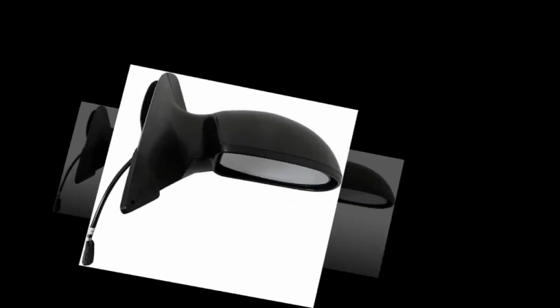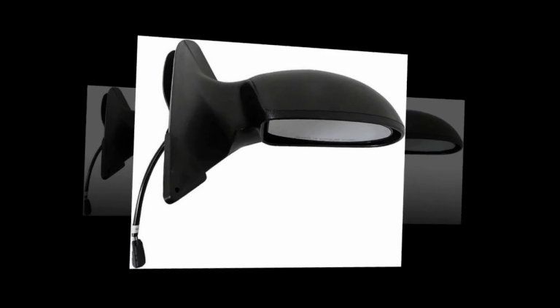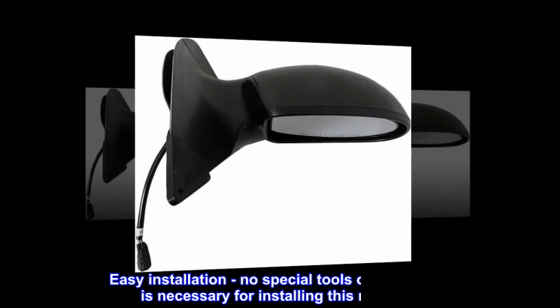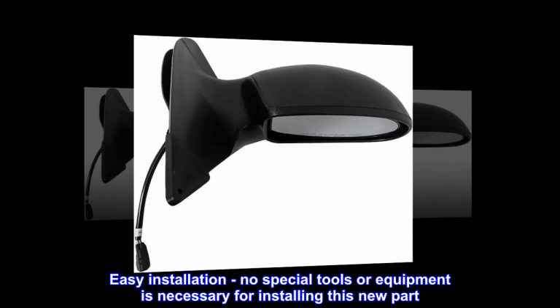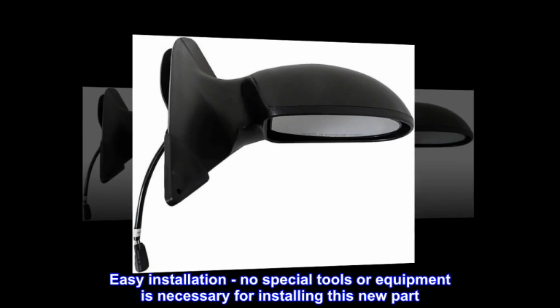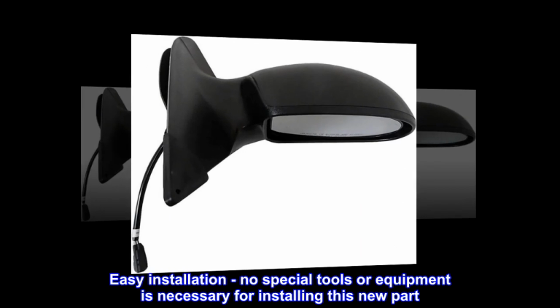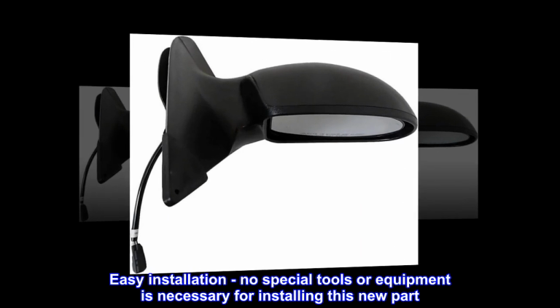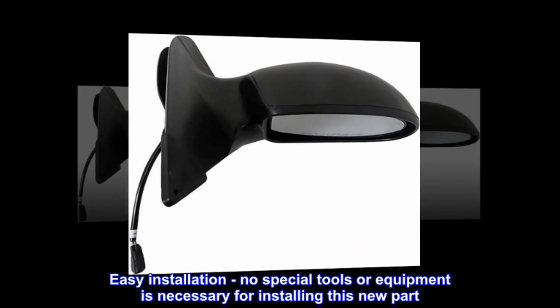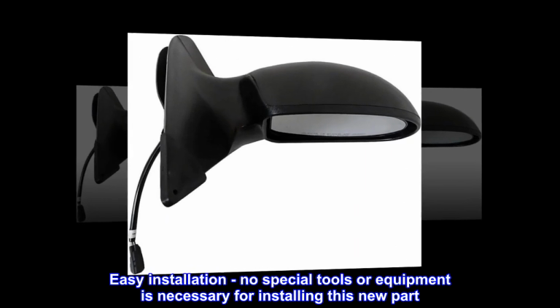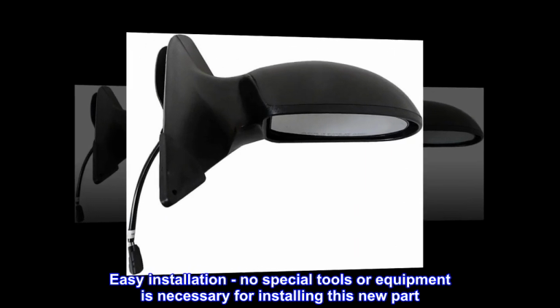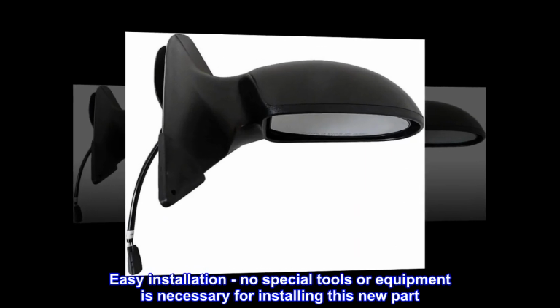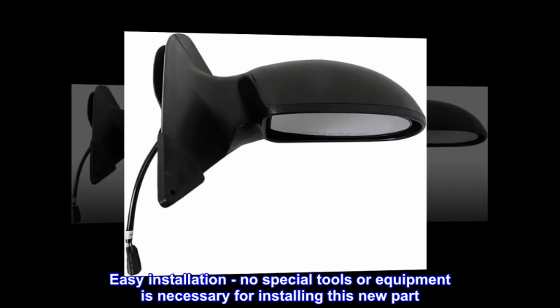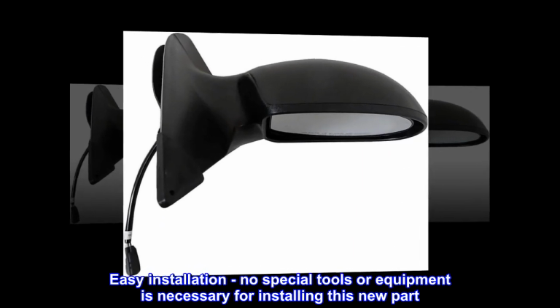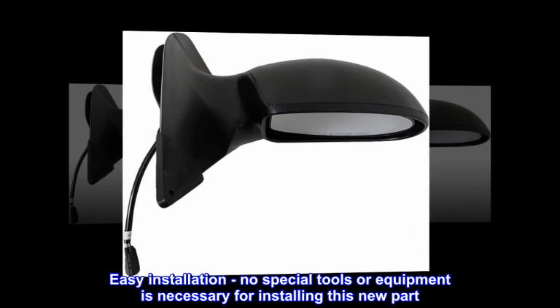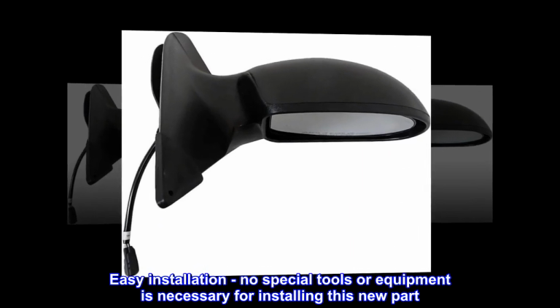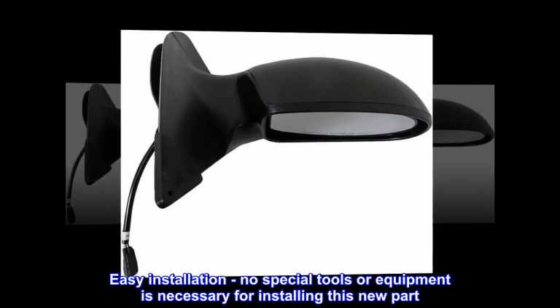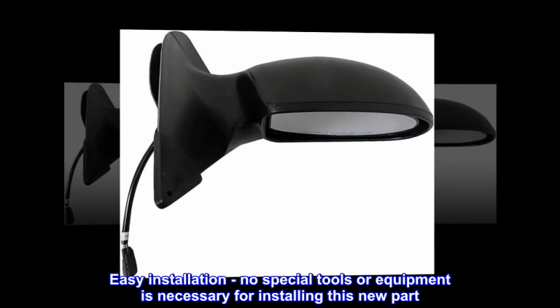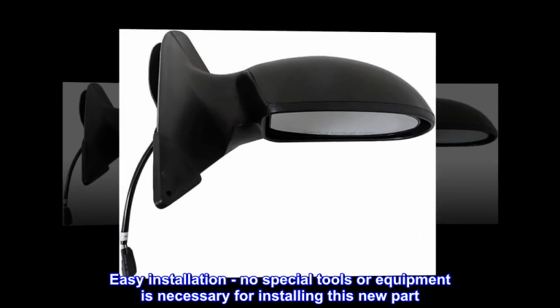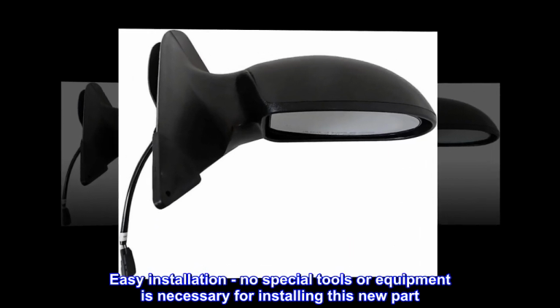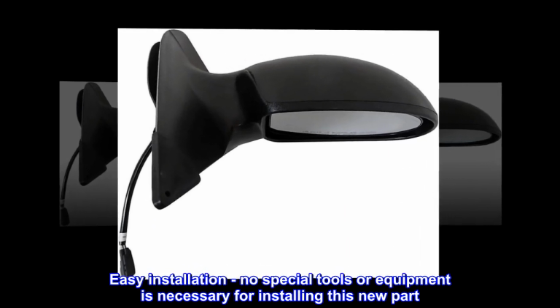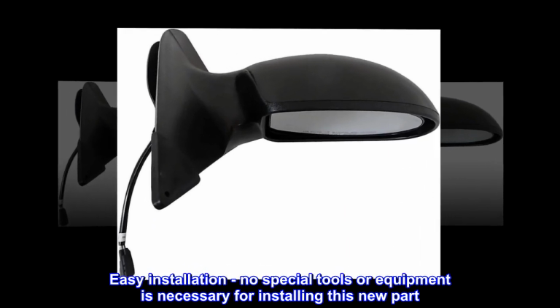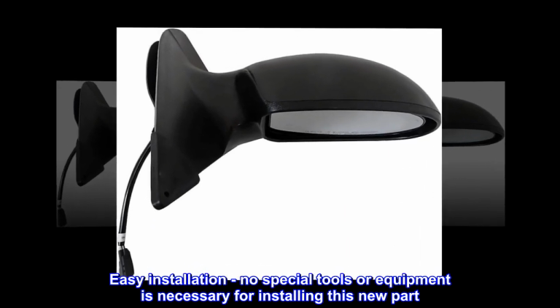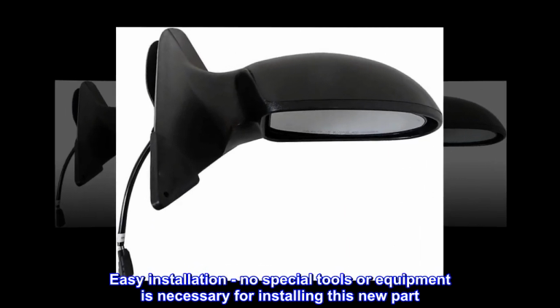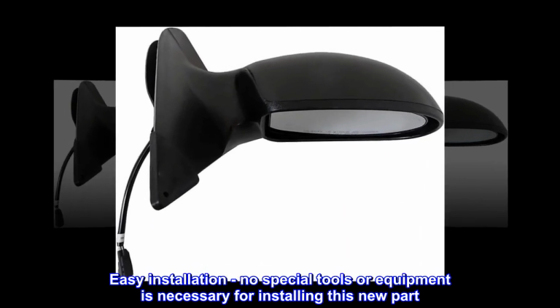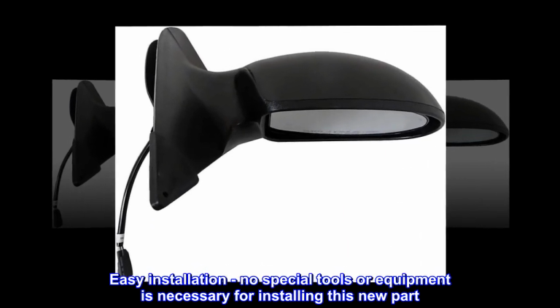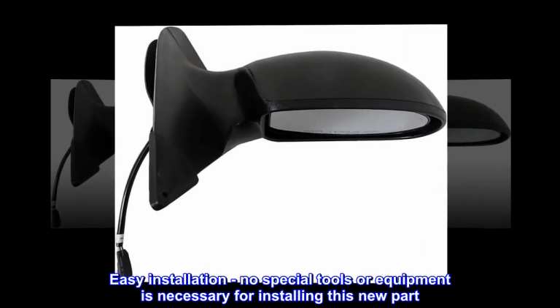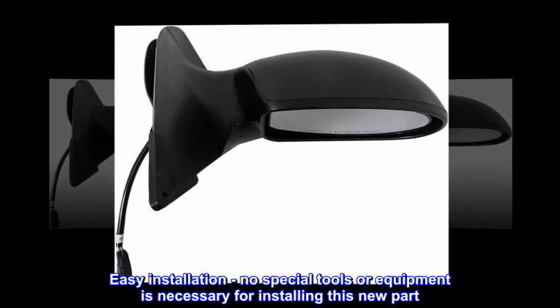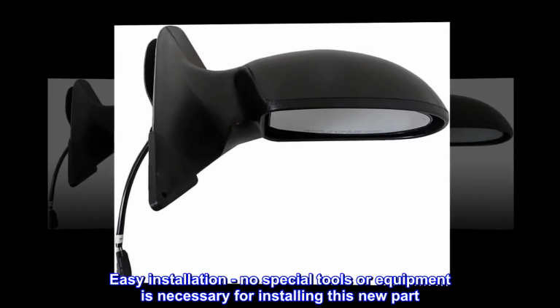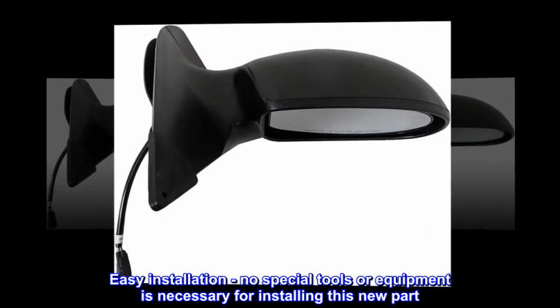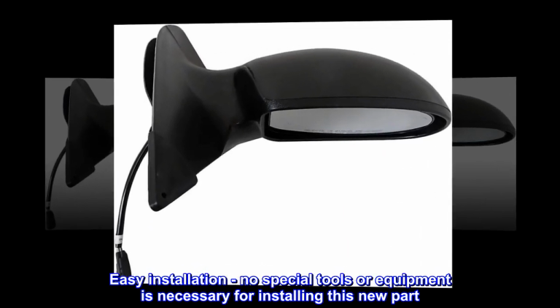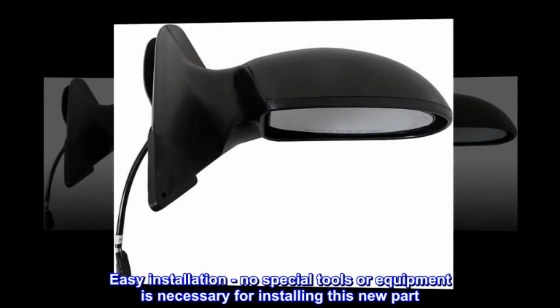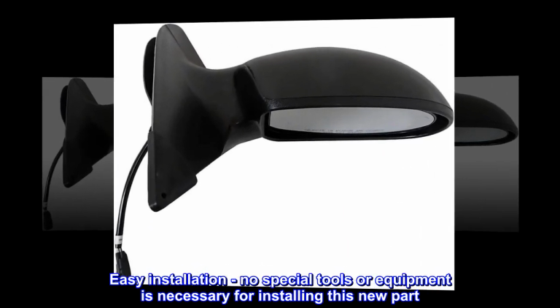Easy installation — no special tools or equipment is necessary for installing this new part.